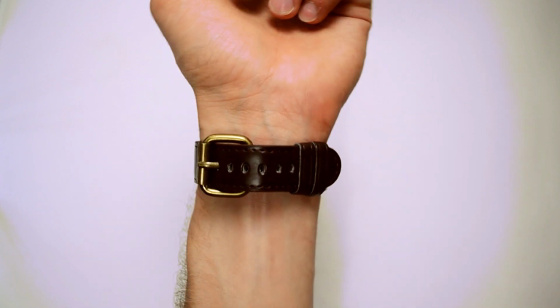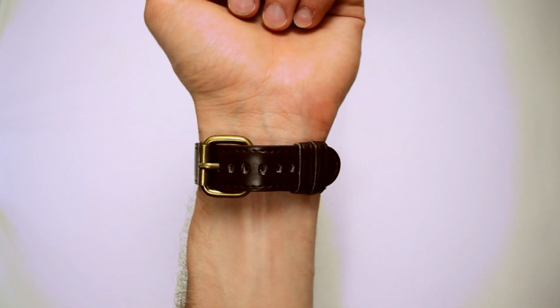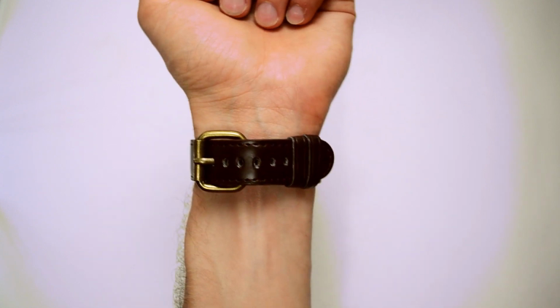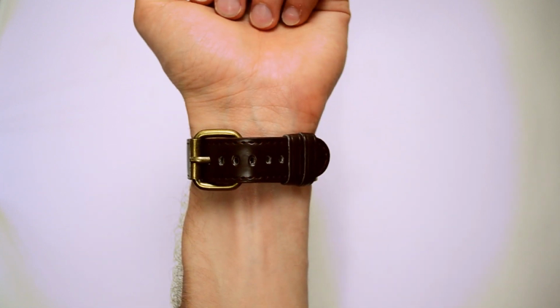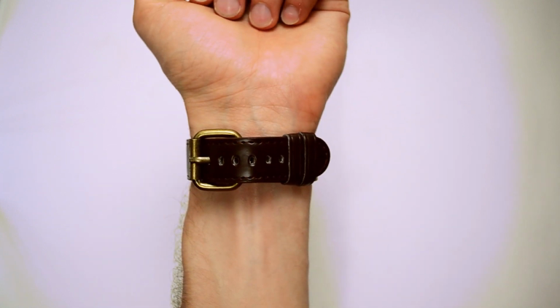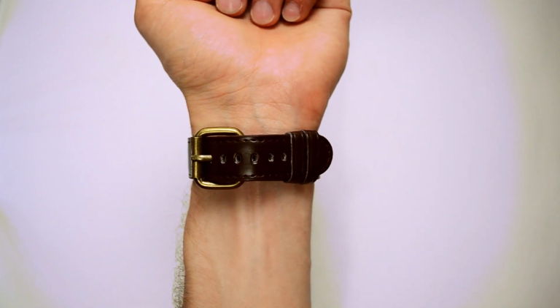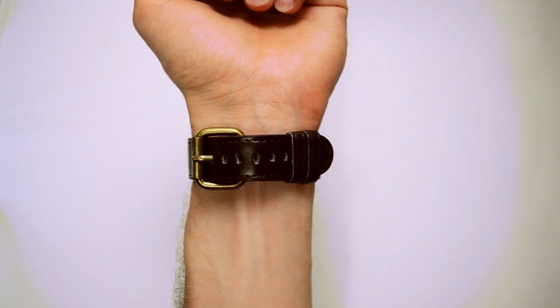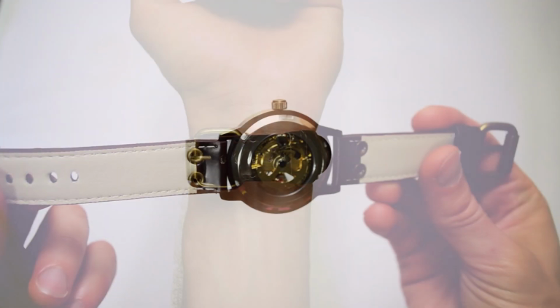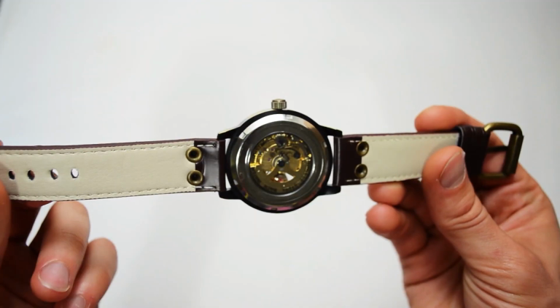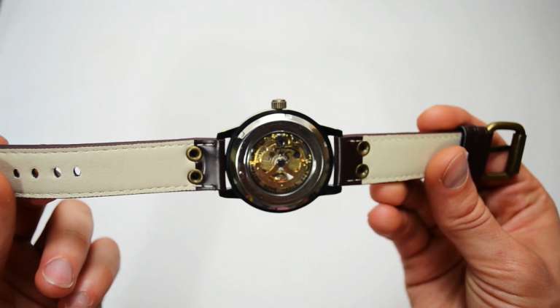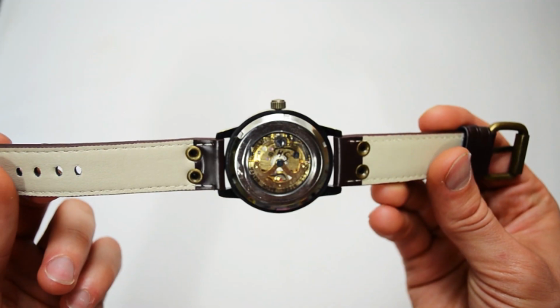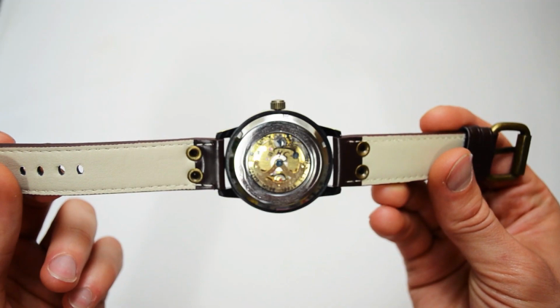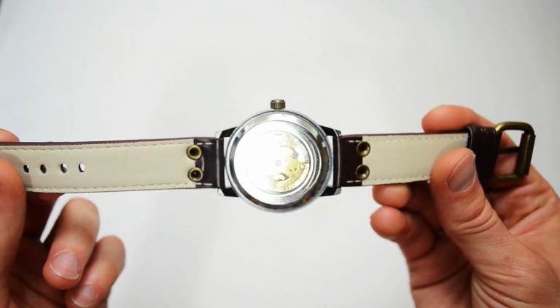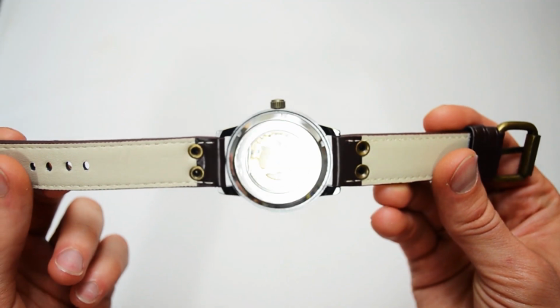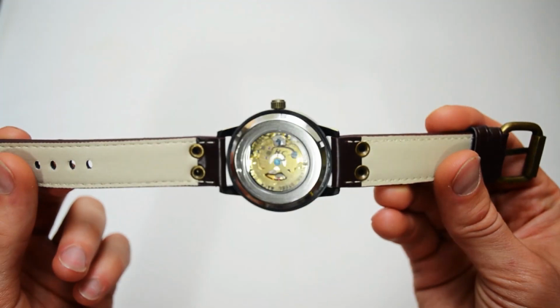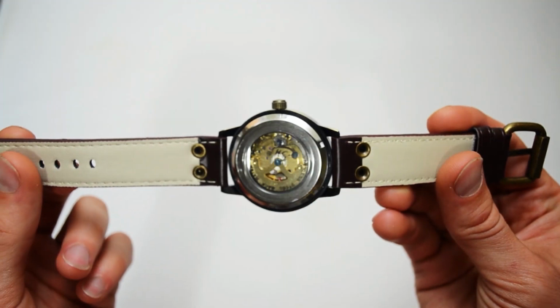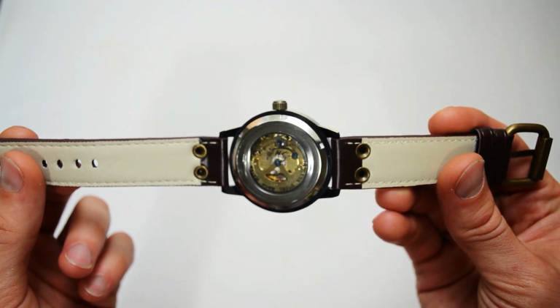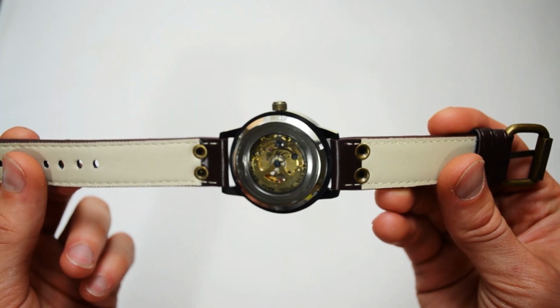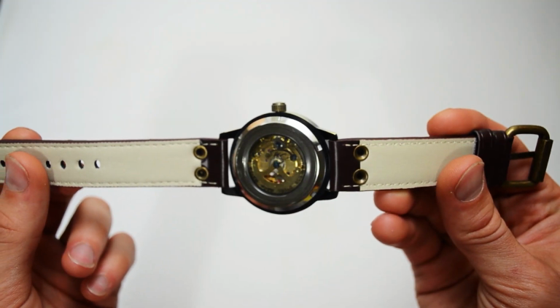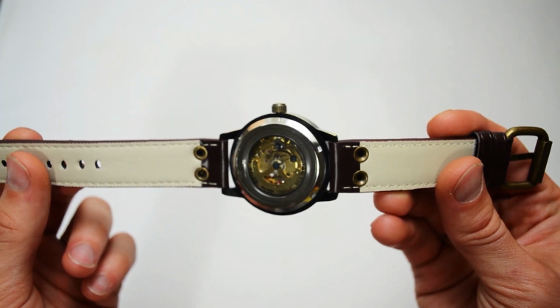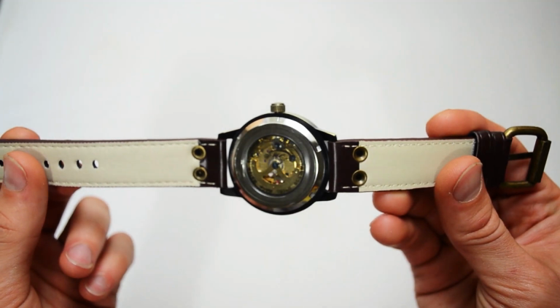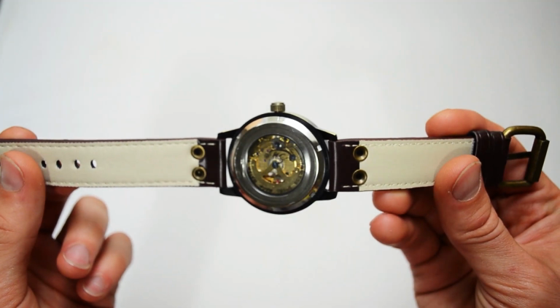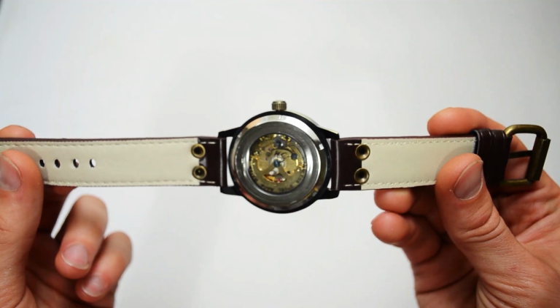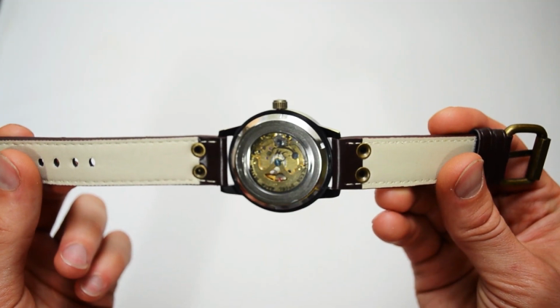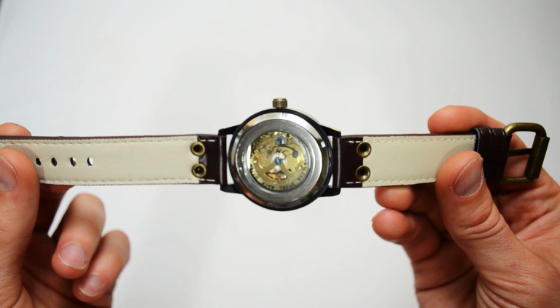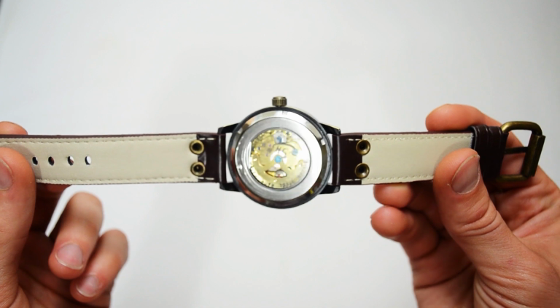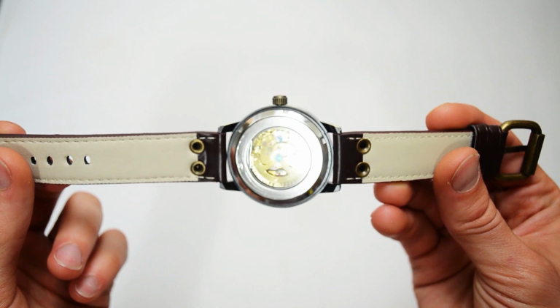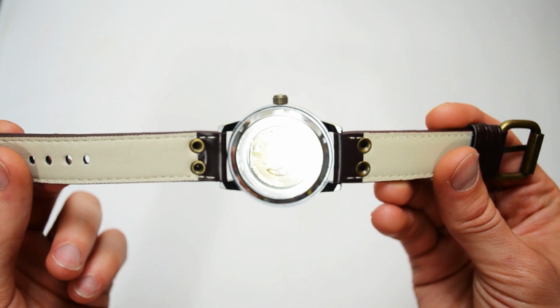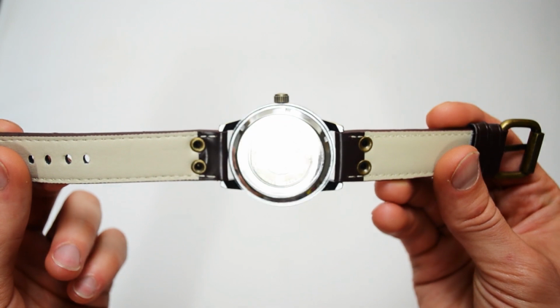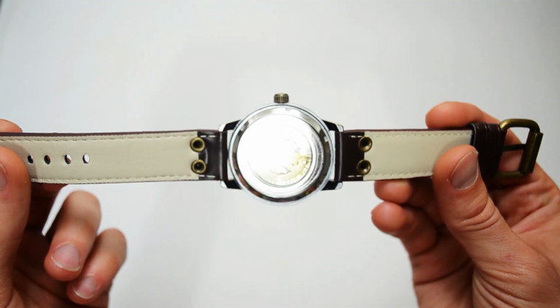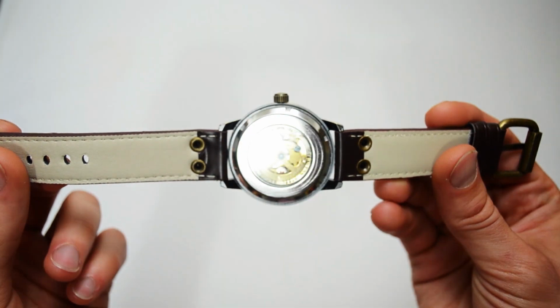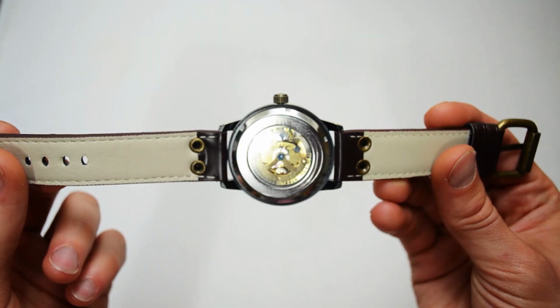The watch is quite heavy and it does not feel cheap at all. The link to this watch is in the description.